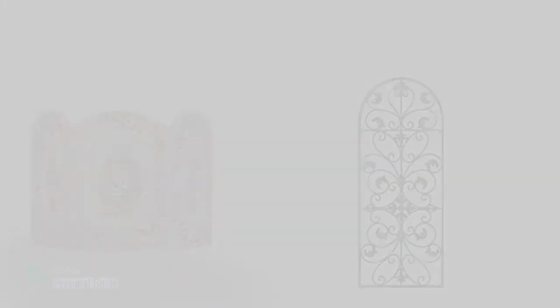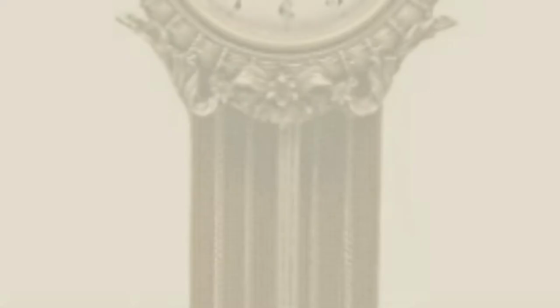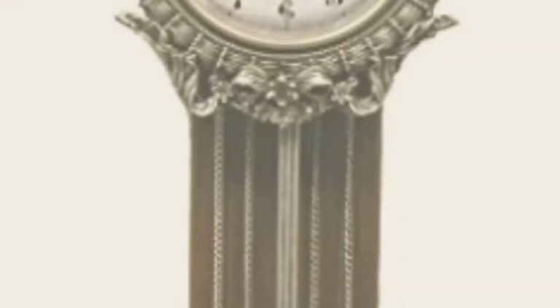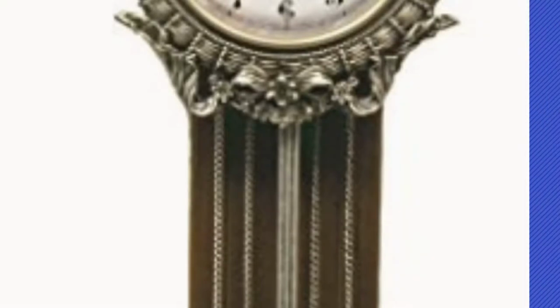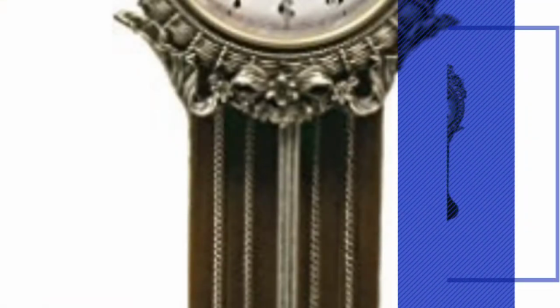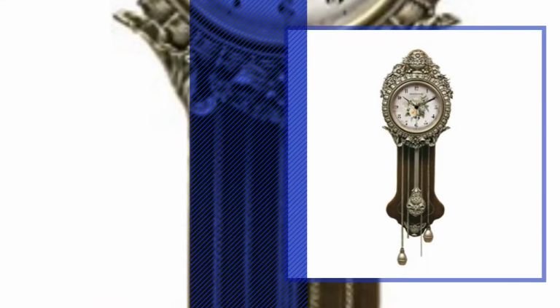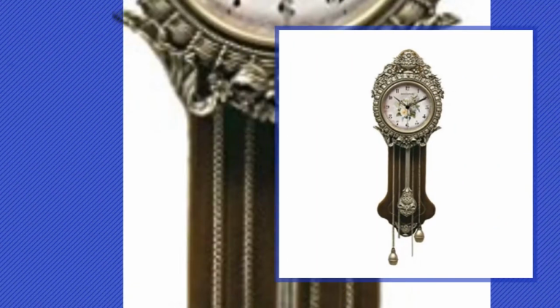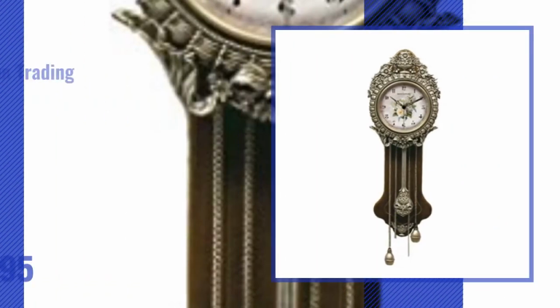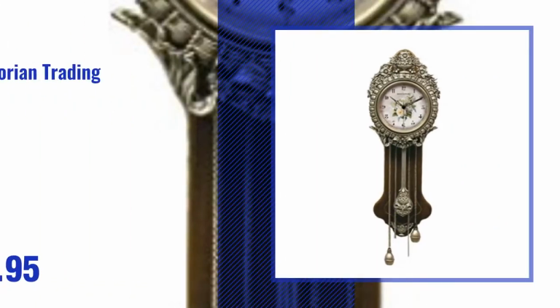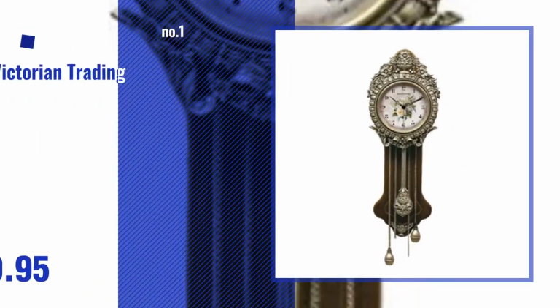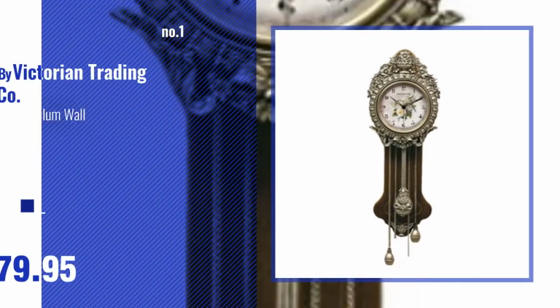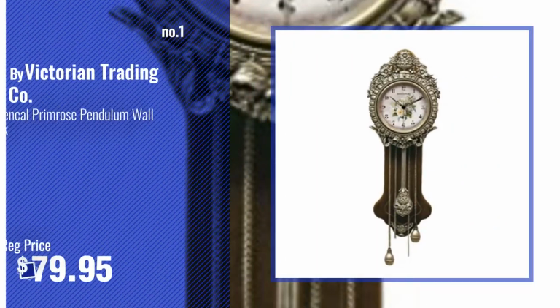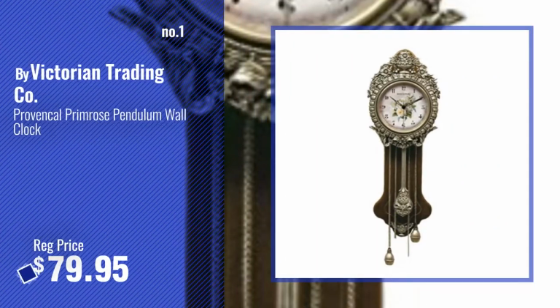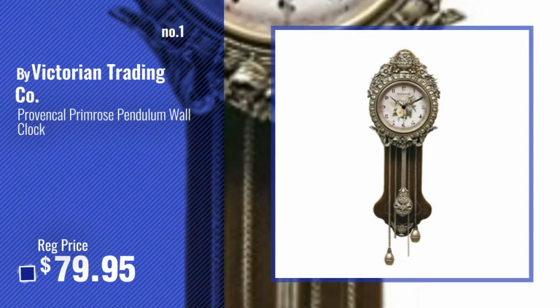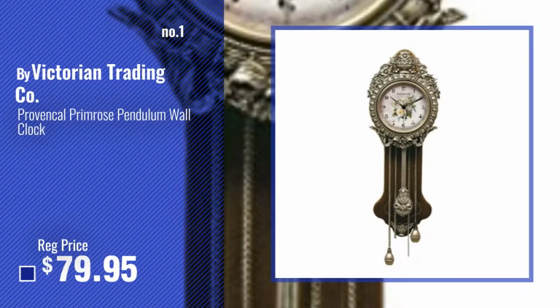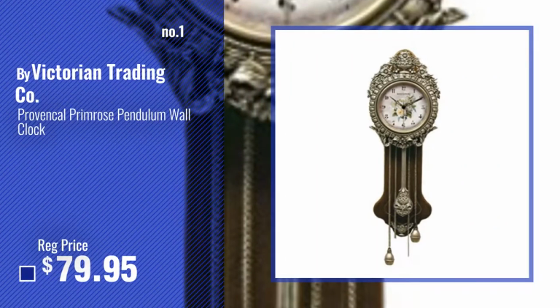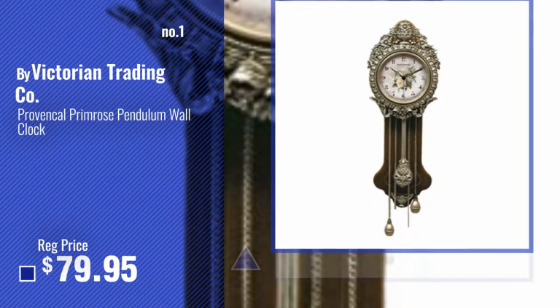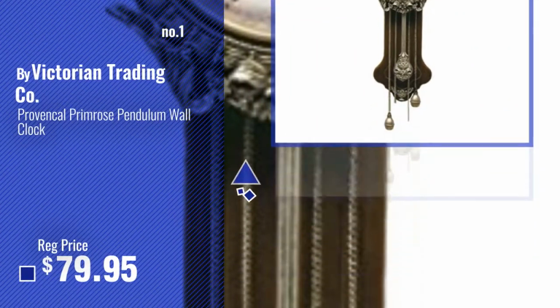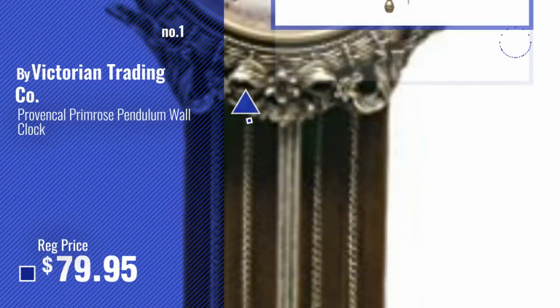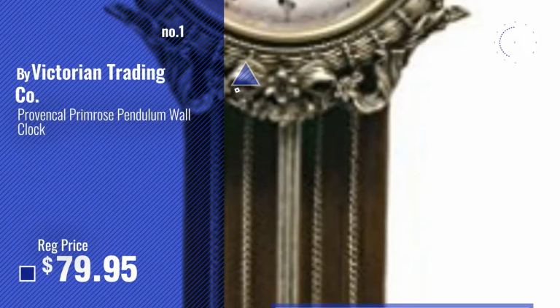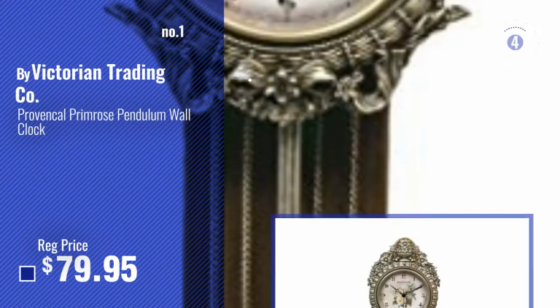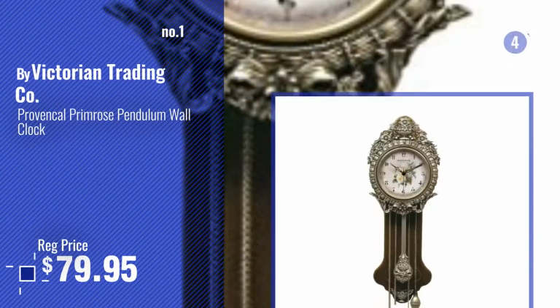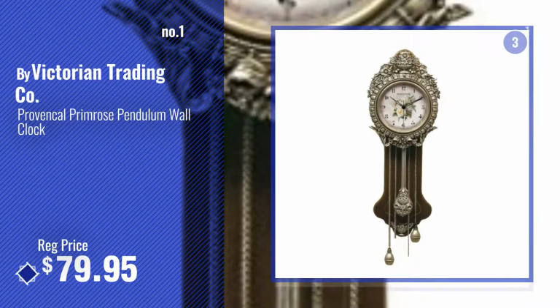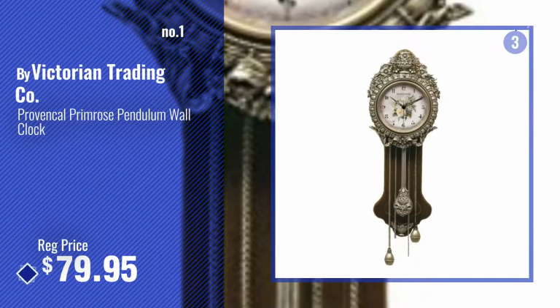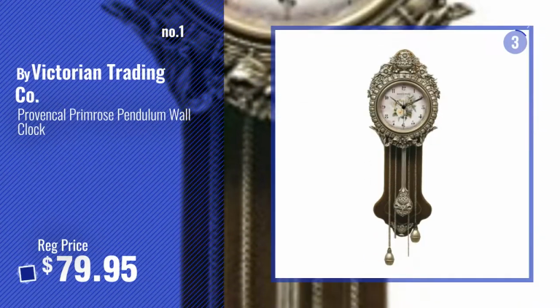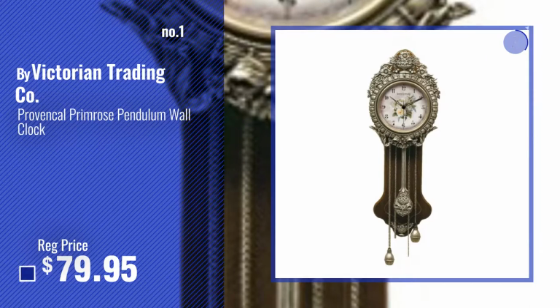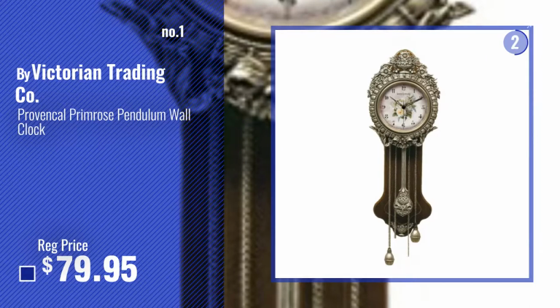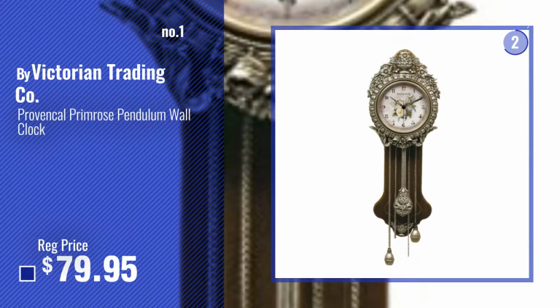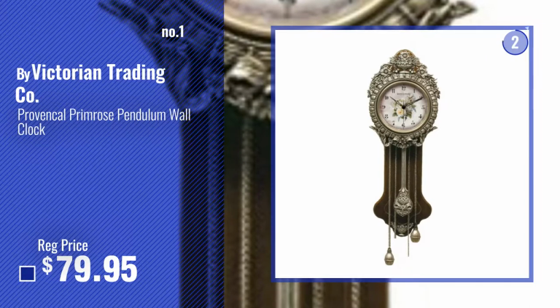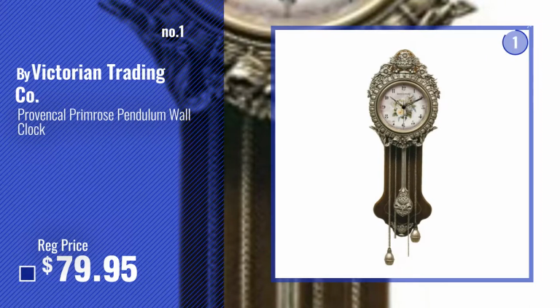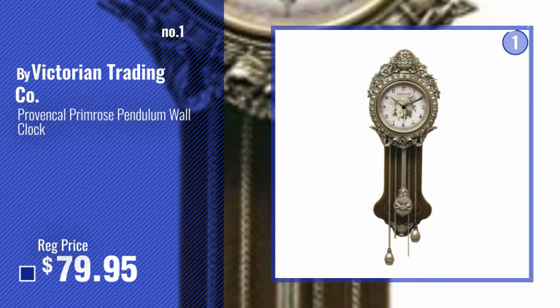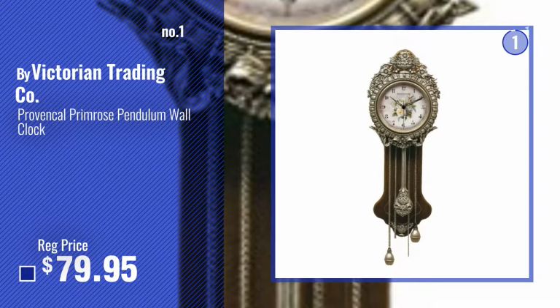Number 1, most popular, by Victorian Trading Company. Watch this video, choose your favorite.